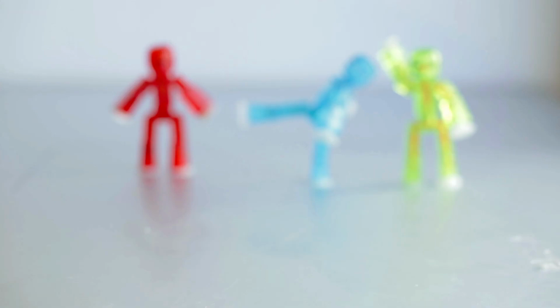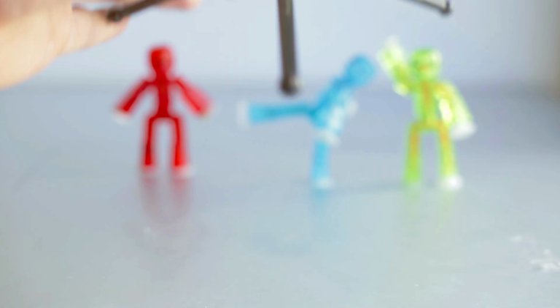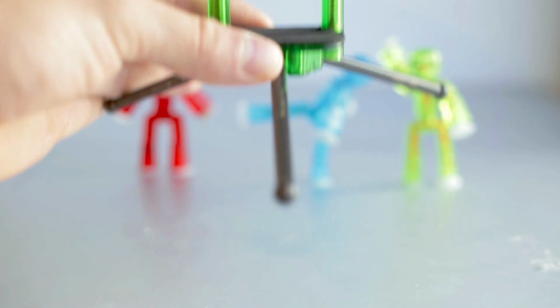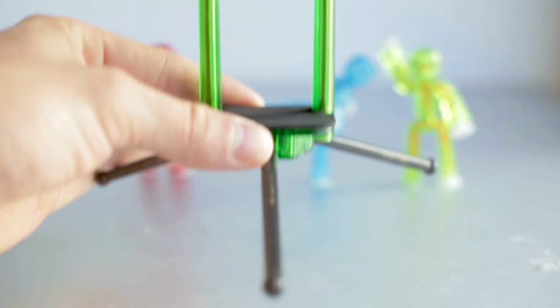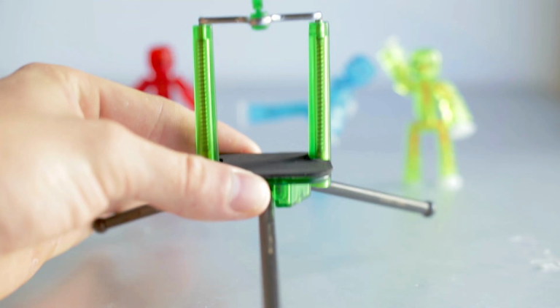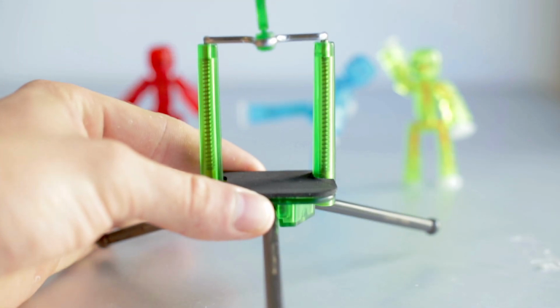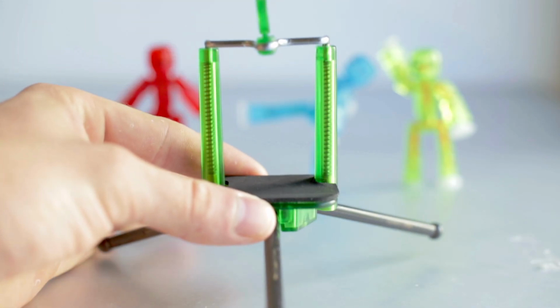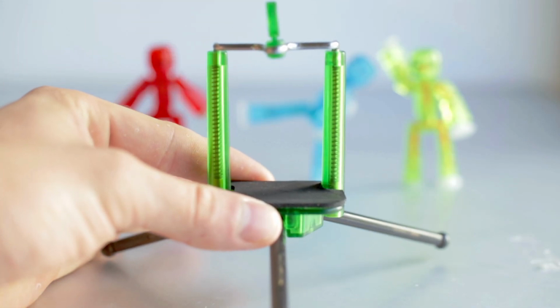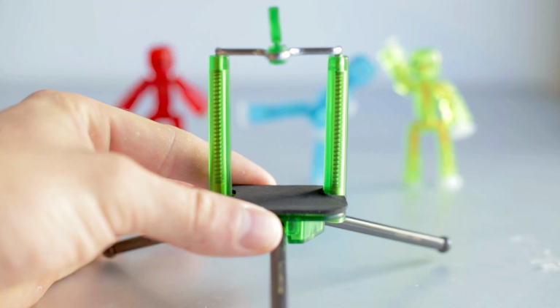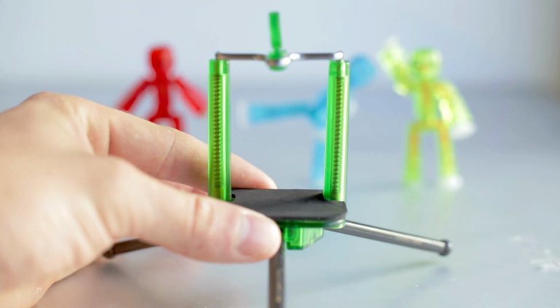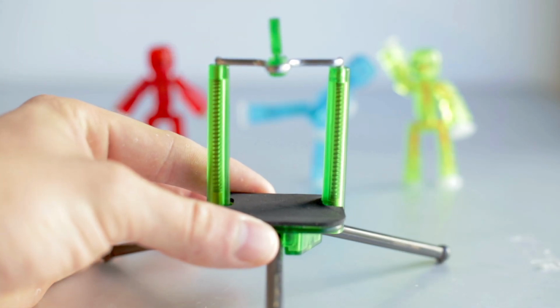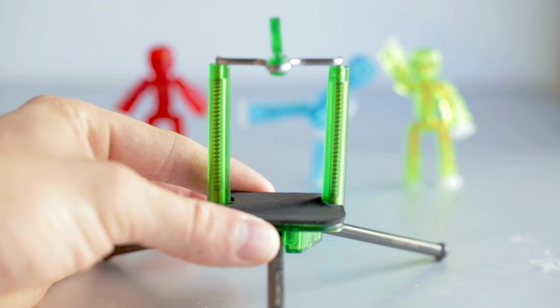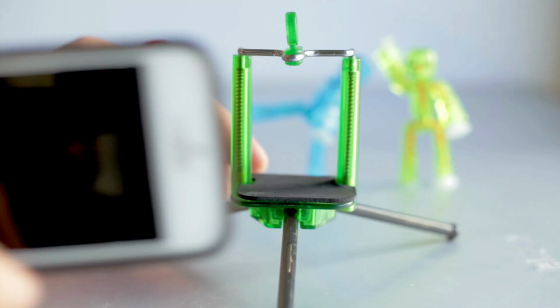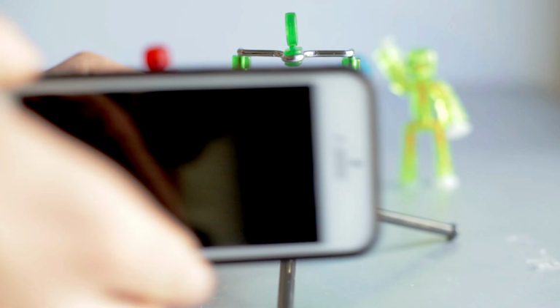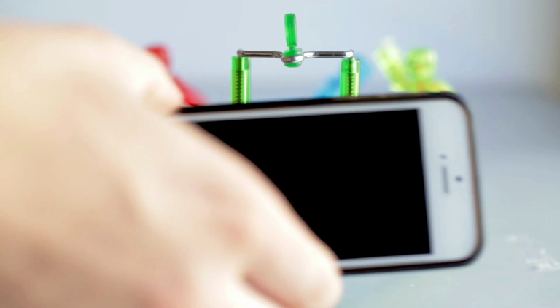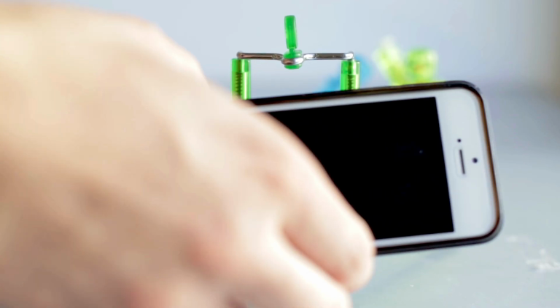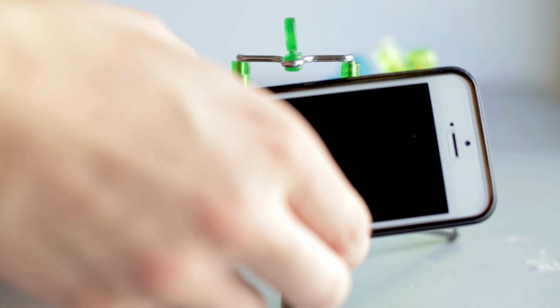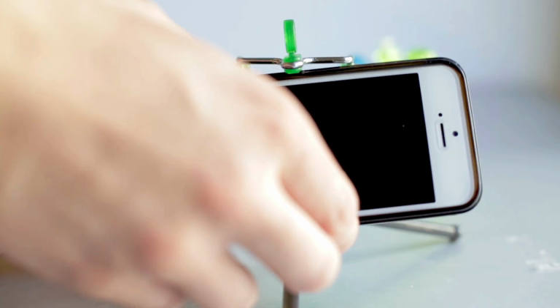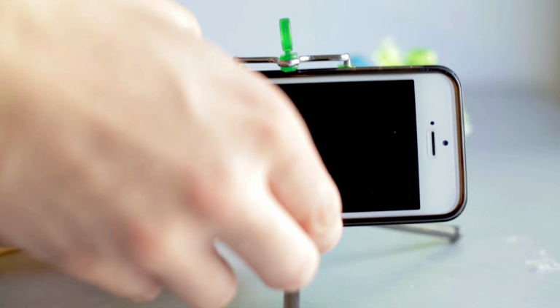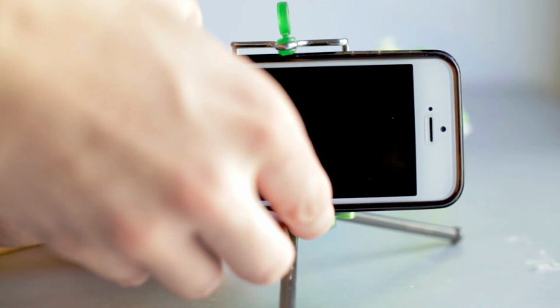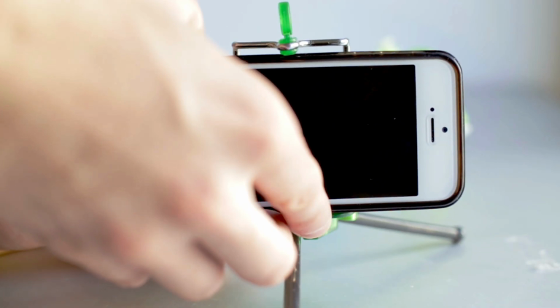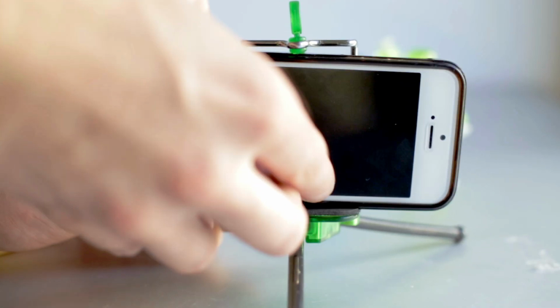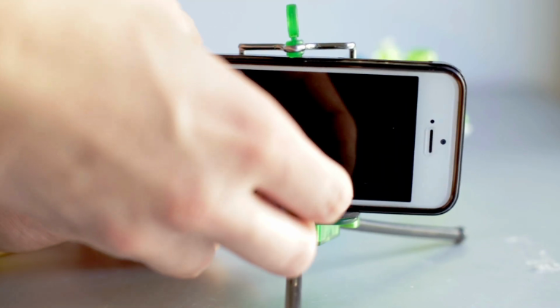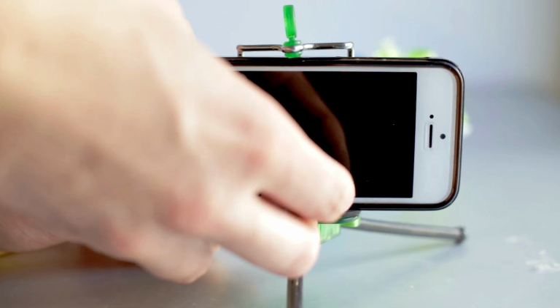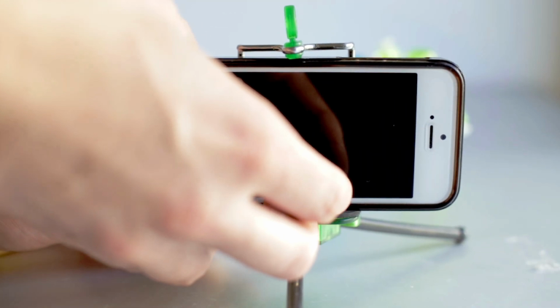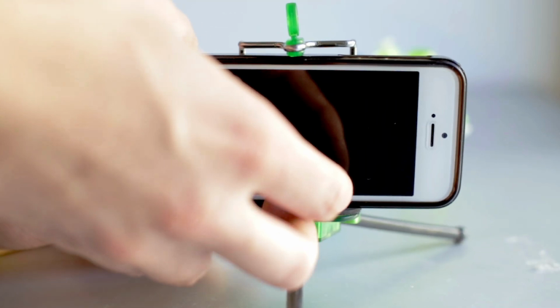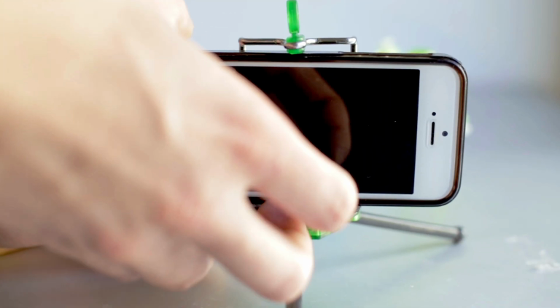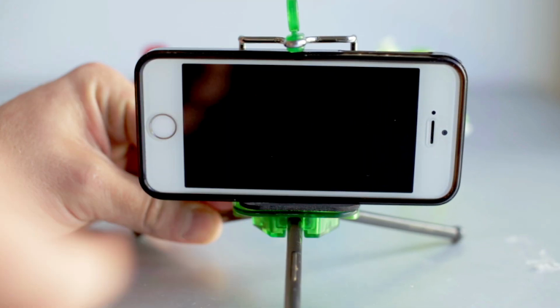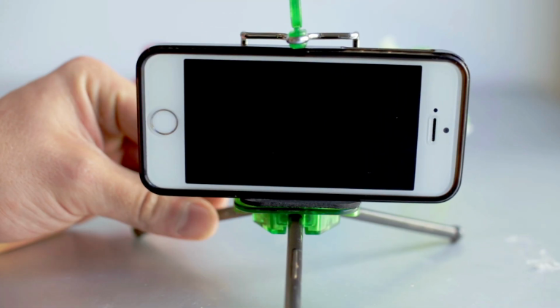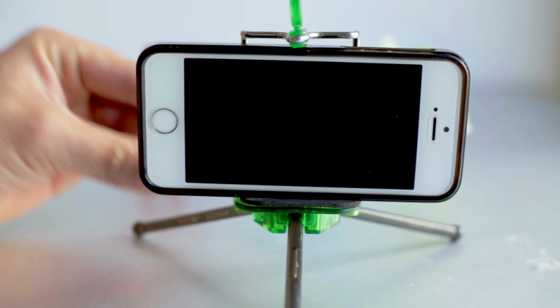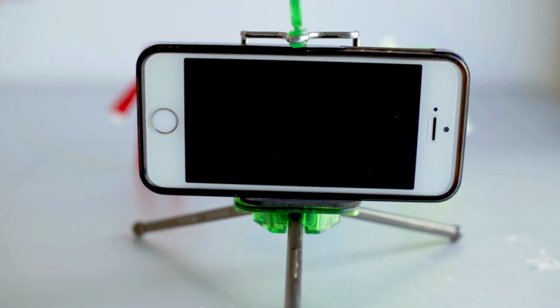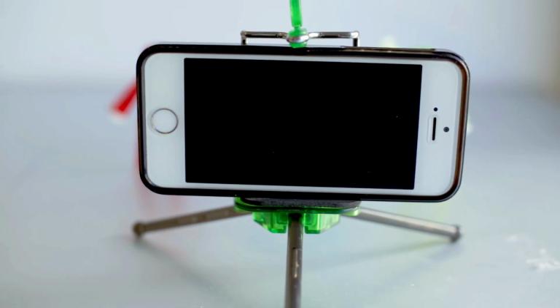Make sure to place your phone or tablet in a secure position by using a tripod or resting it against something. You want it to stay steady while you shoot.